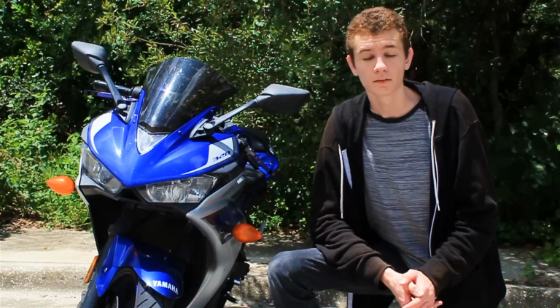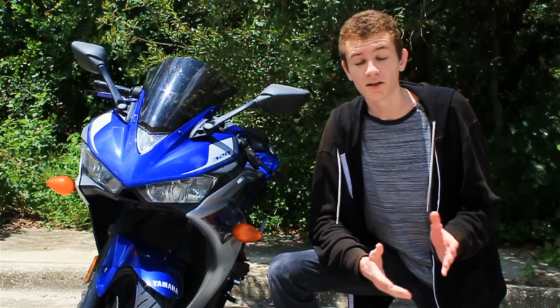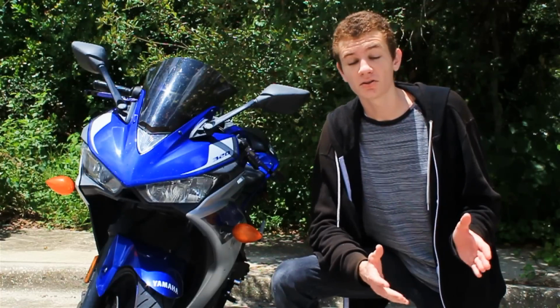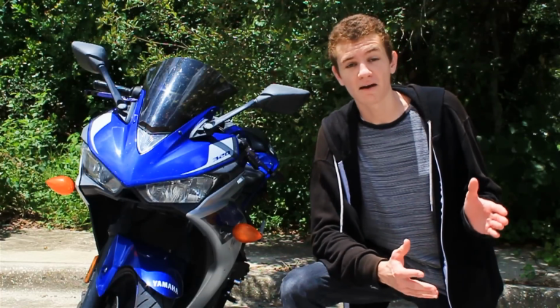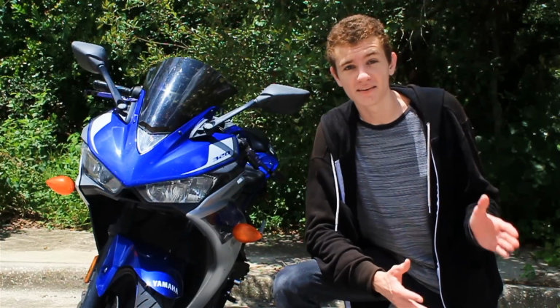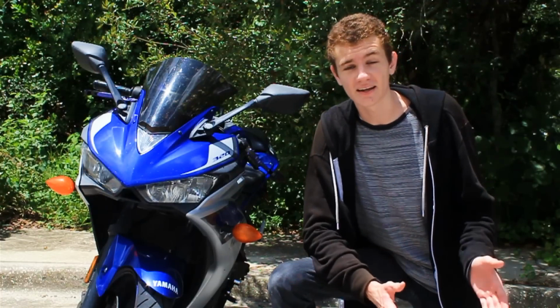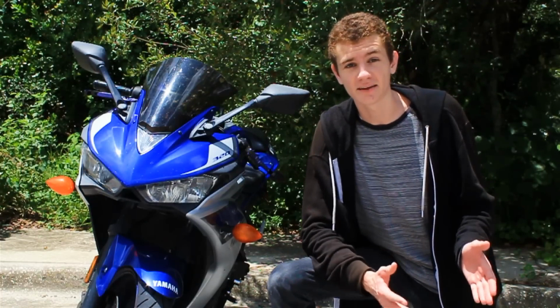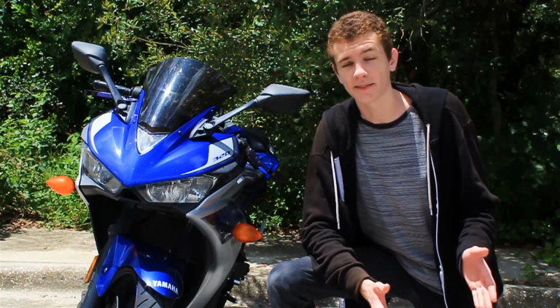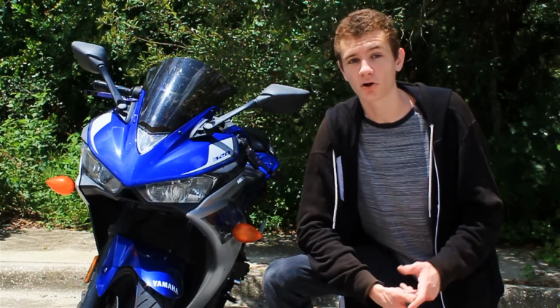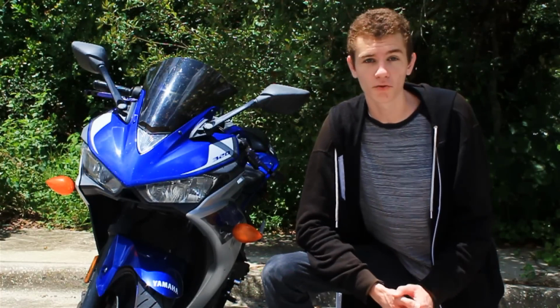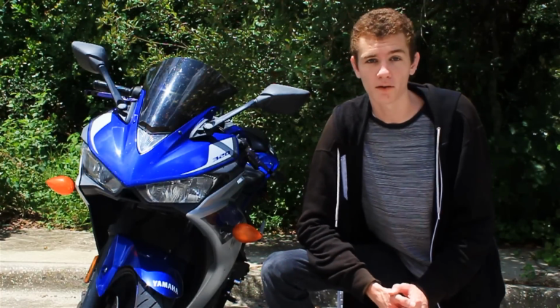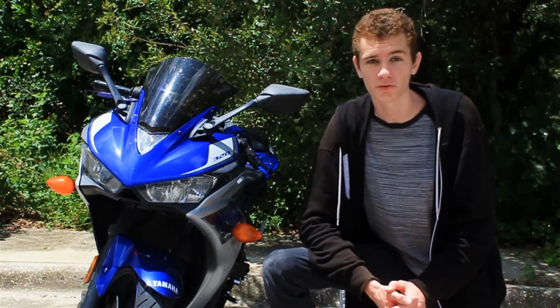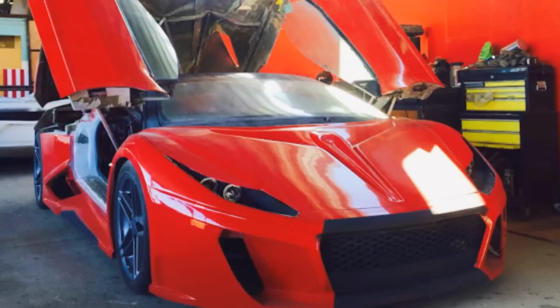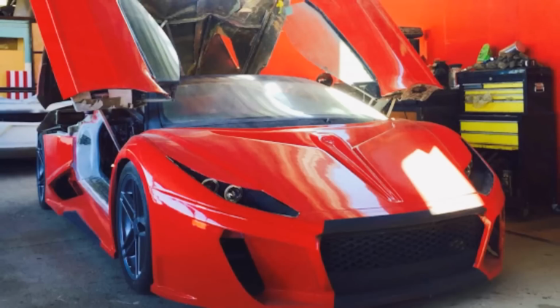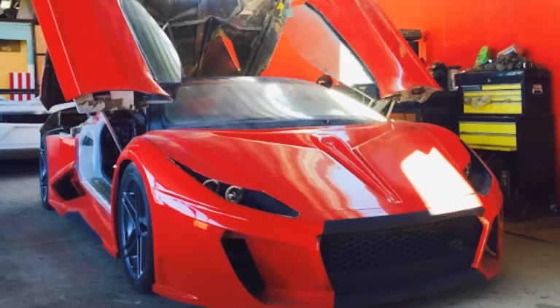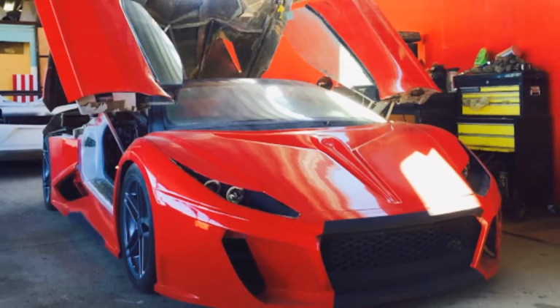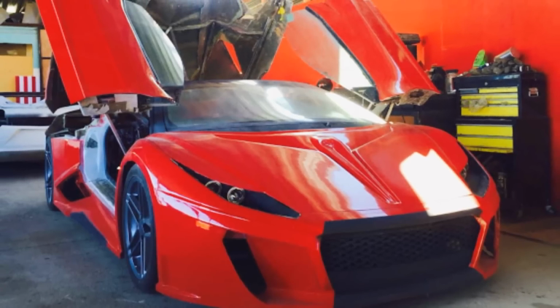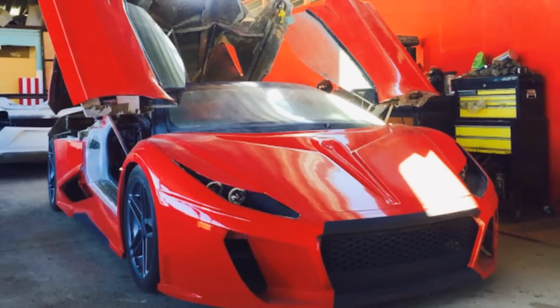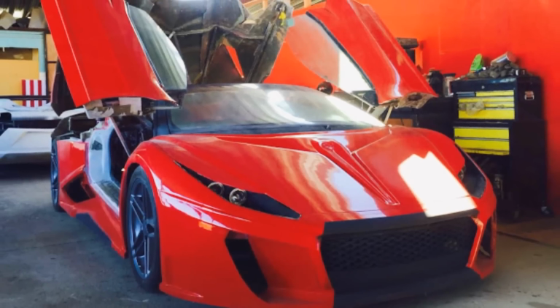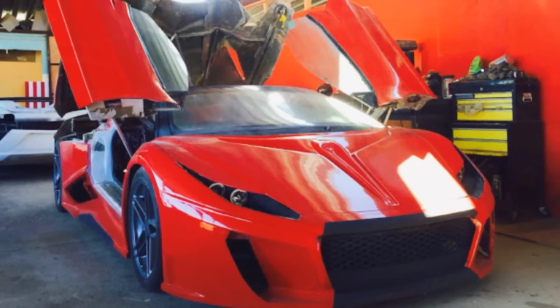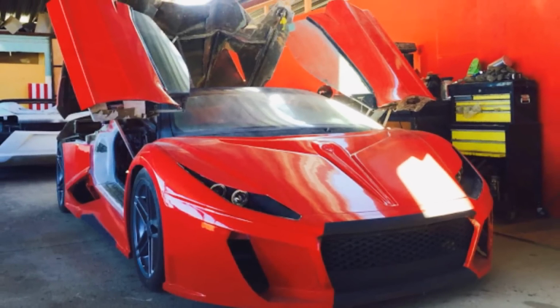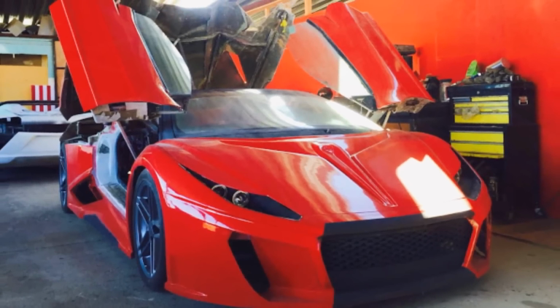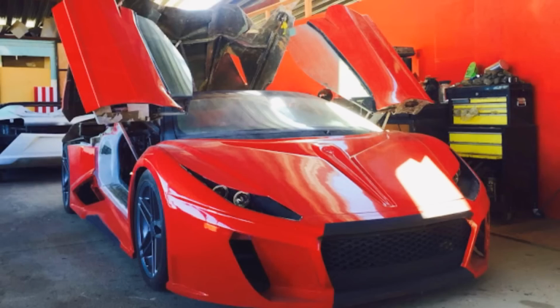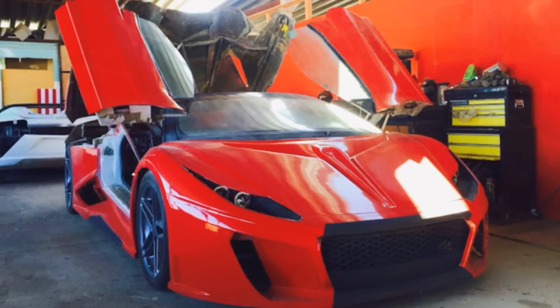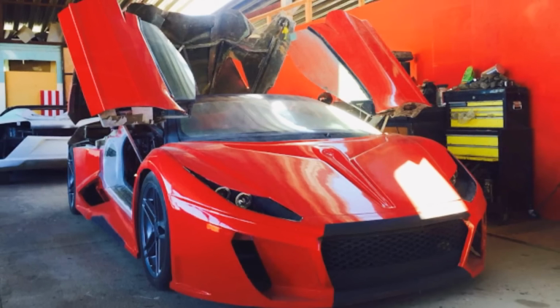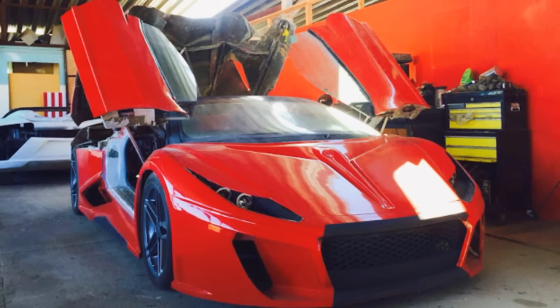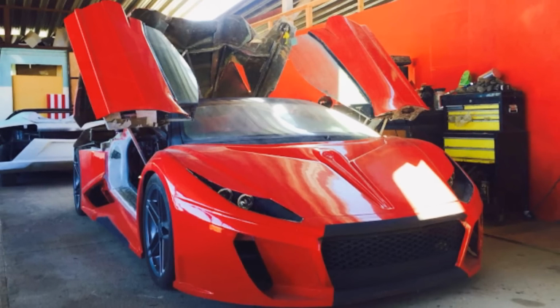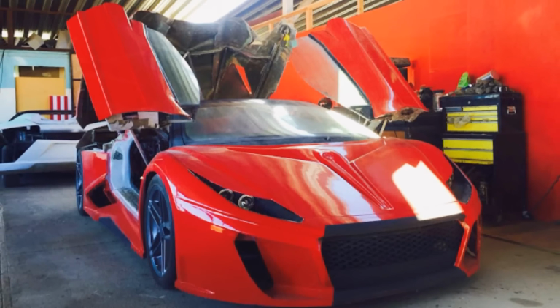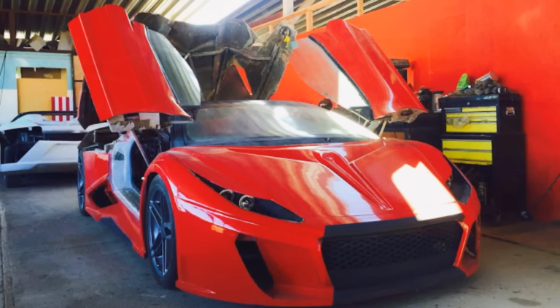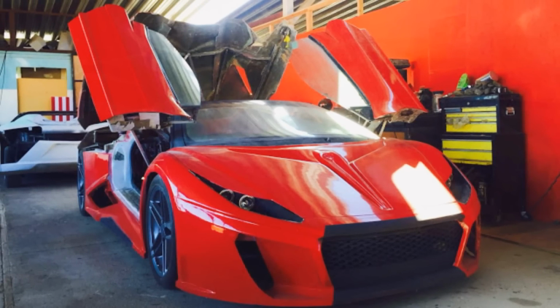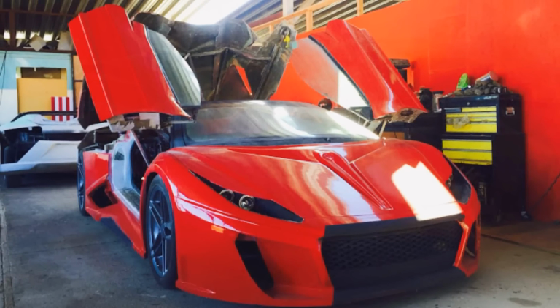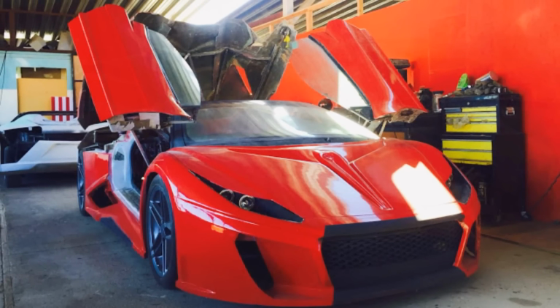In addition to the Vendetta, Gagliardi also offers a fully unique design called the Vengeance Vex, as well as the Vex we're discussing today.